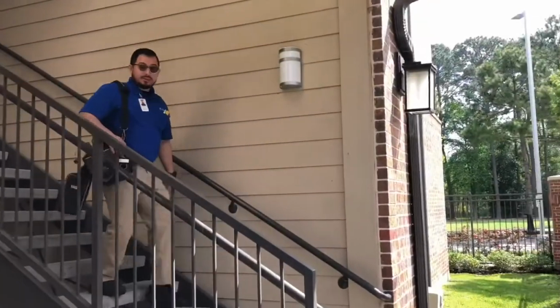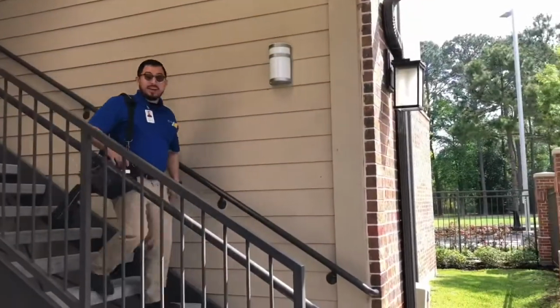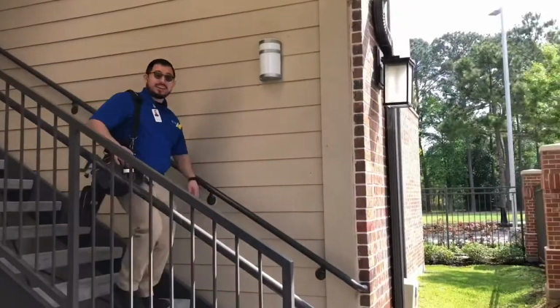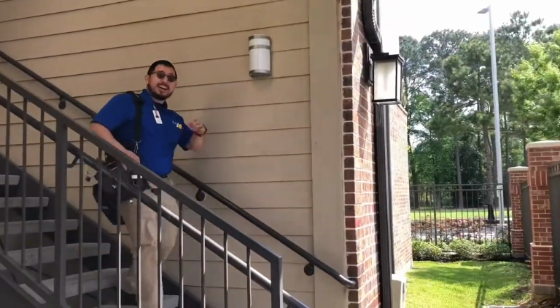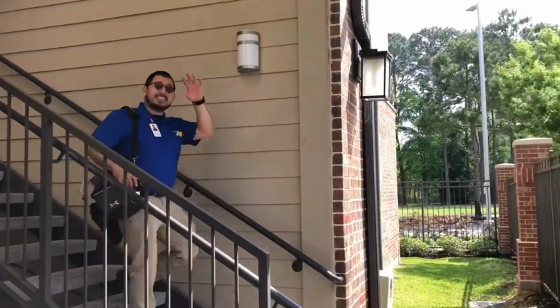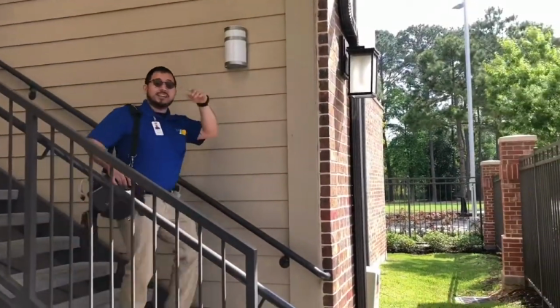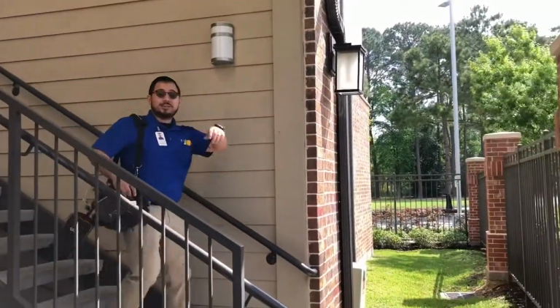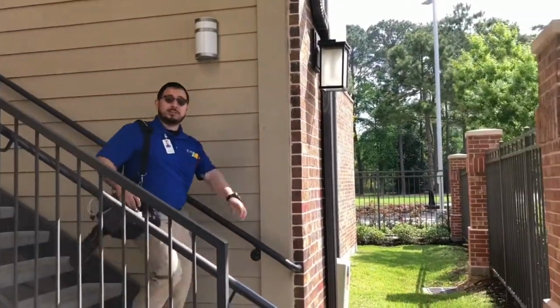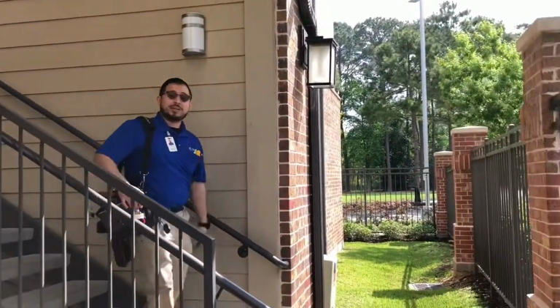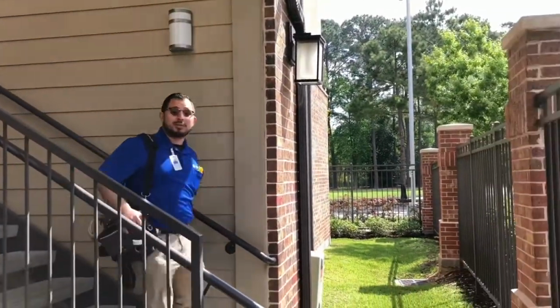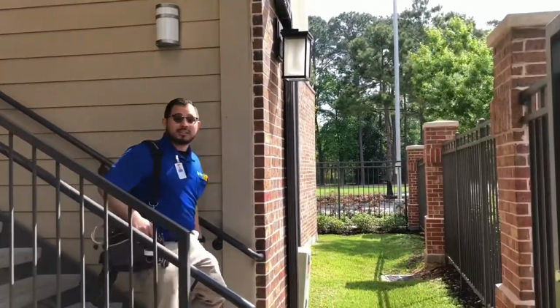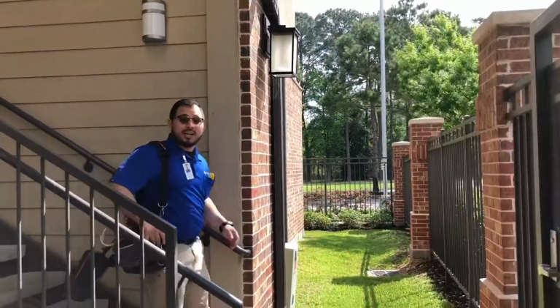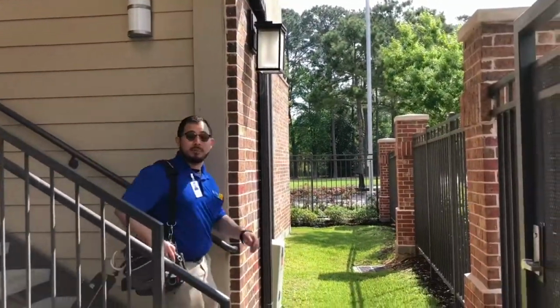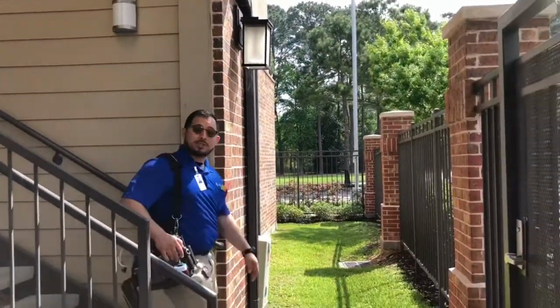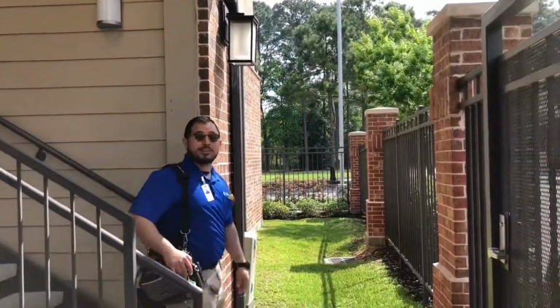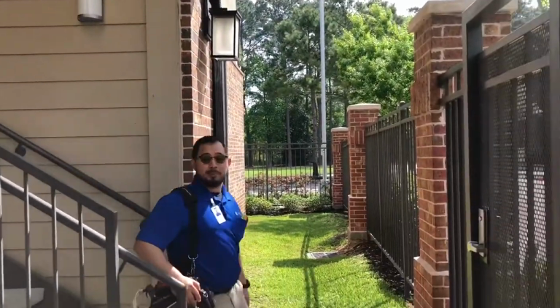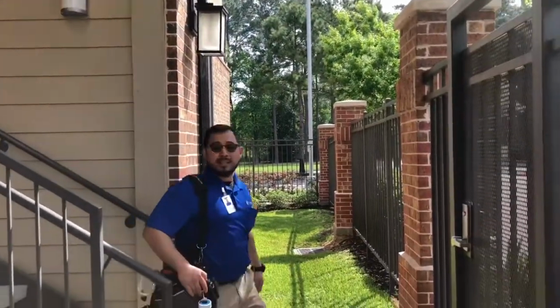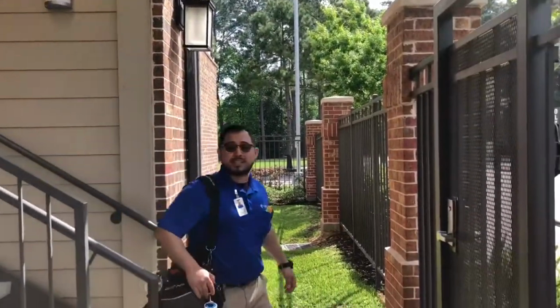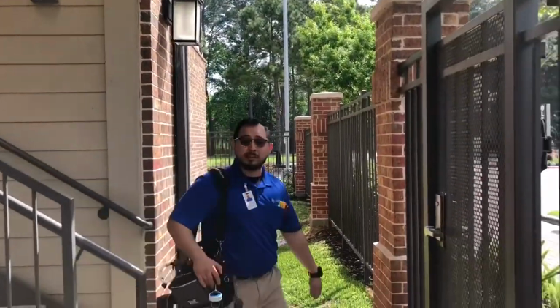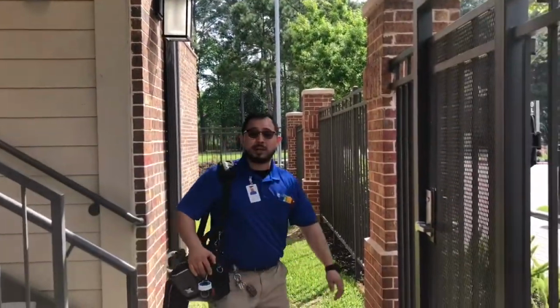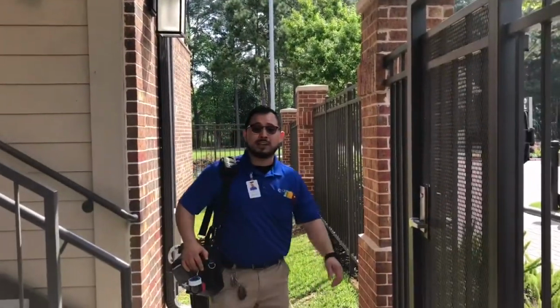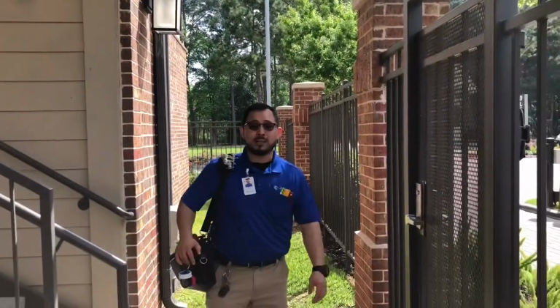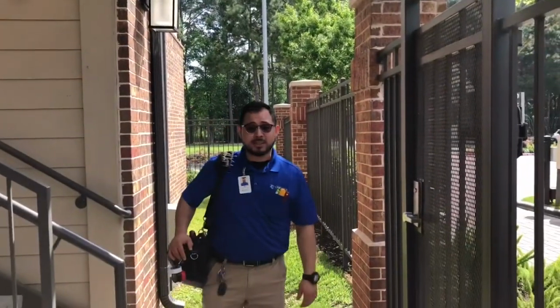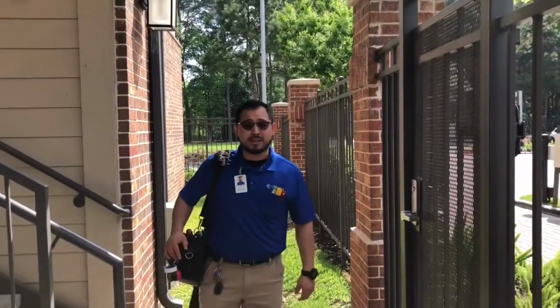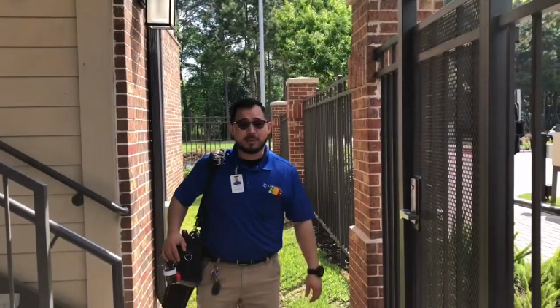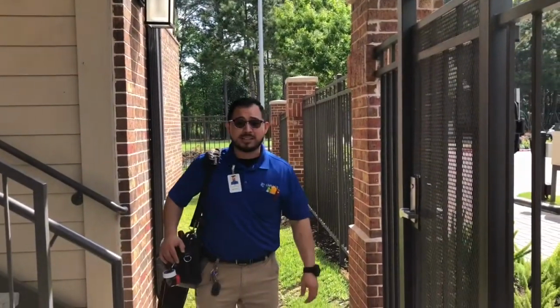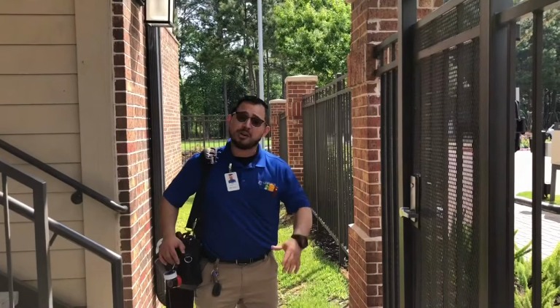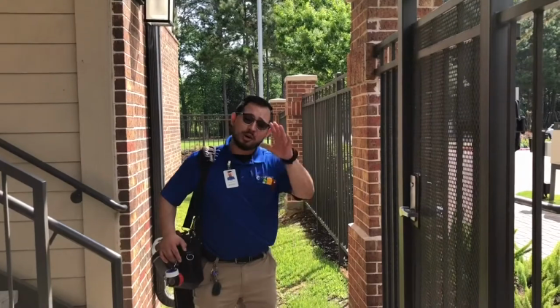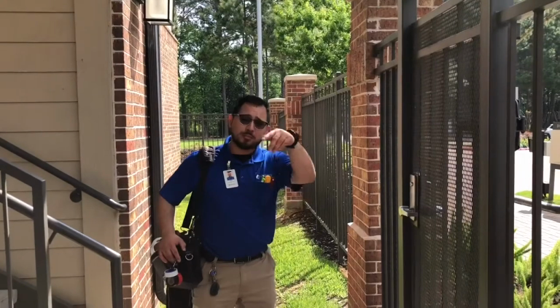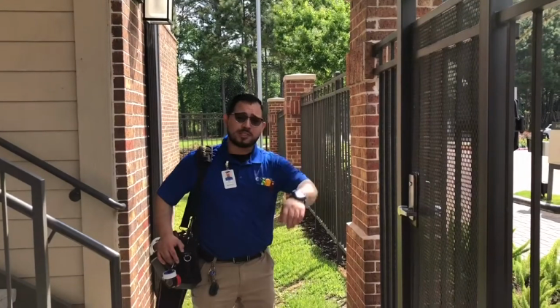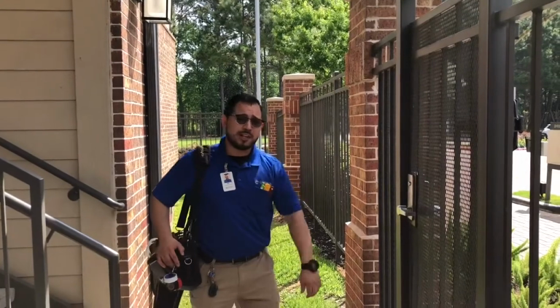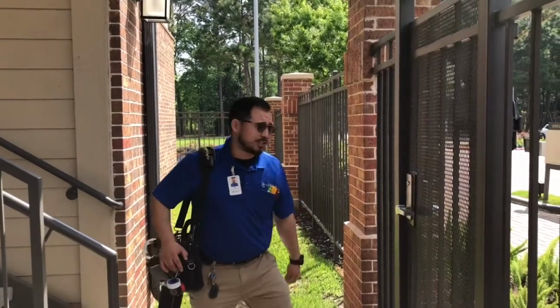Hey guys, how y'all doing? My name is Jose. I'm in charge of the maintenance team here at Olympus Sierra Pines. Hope to see y'all soon.